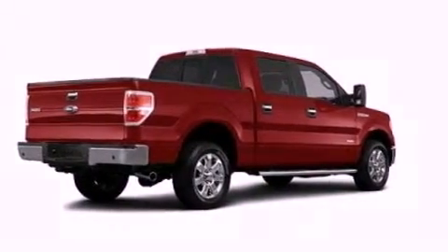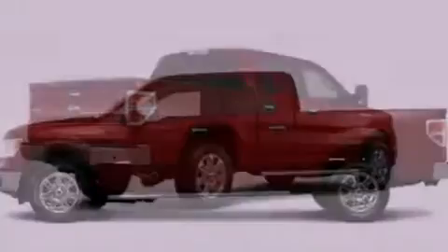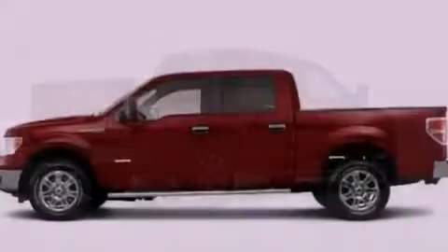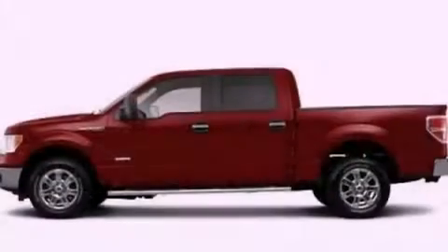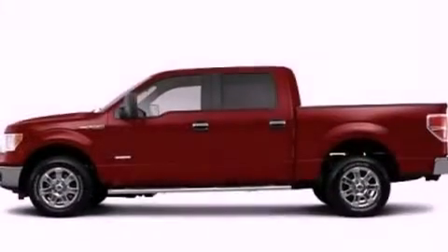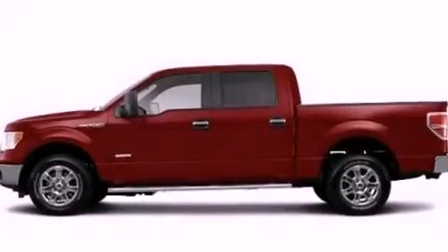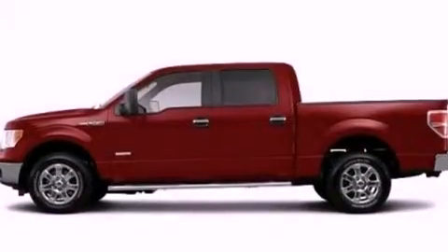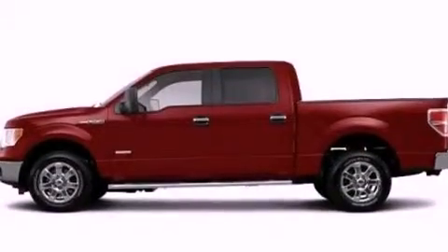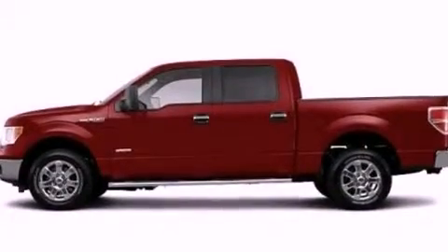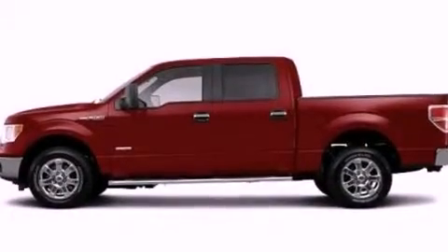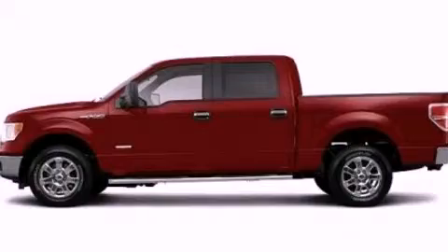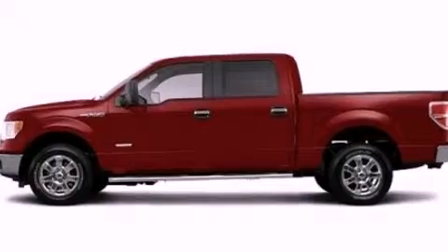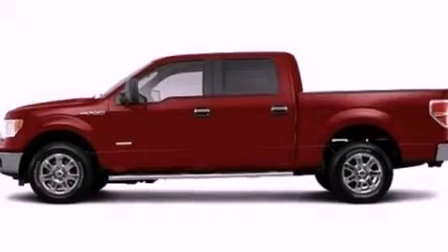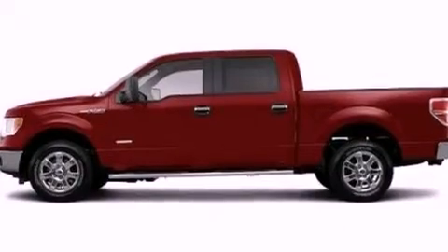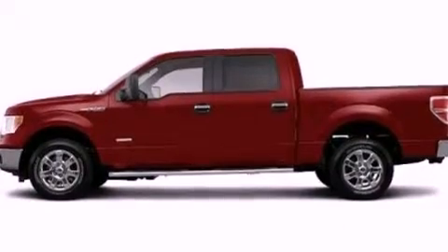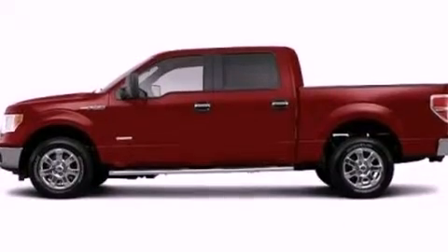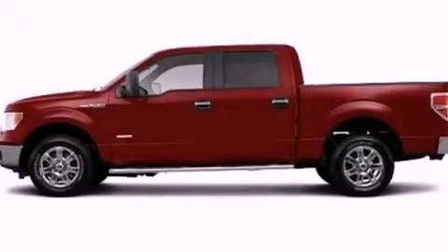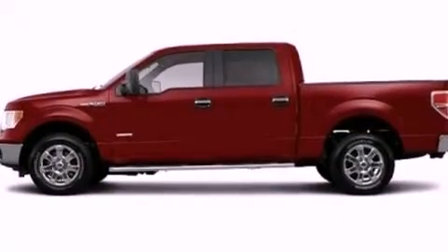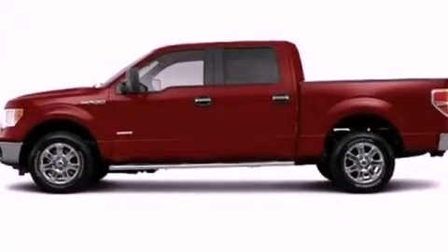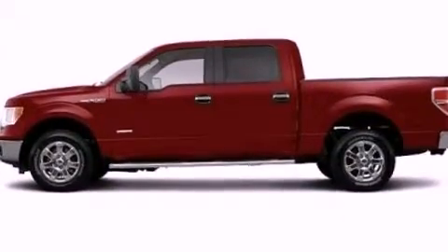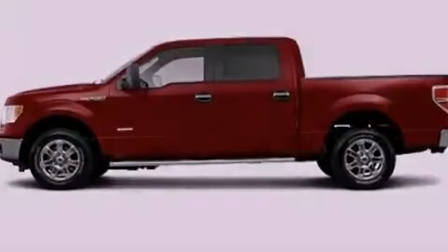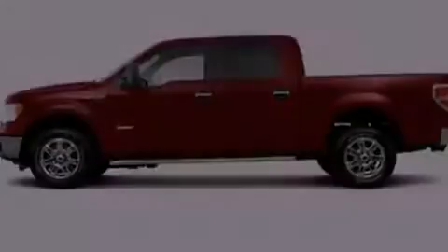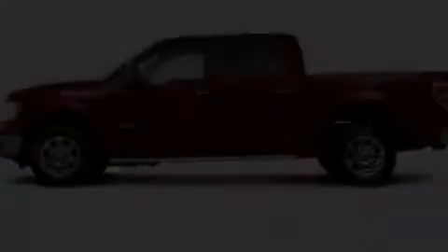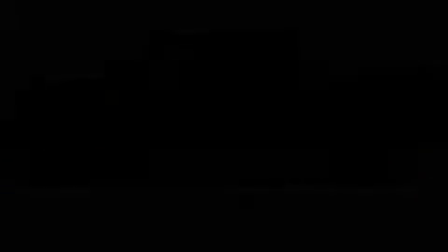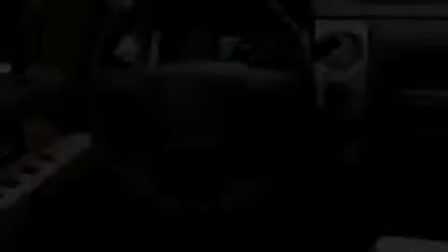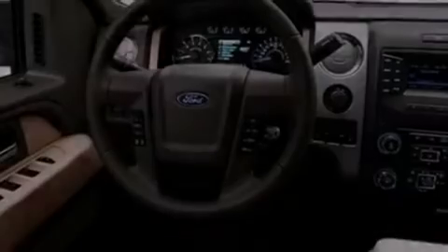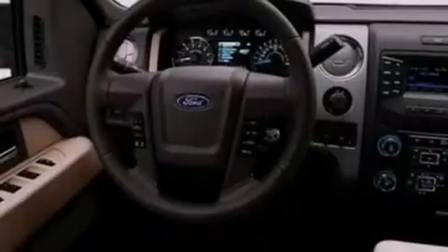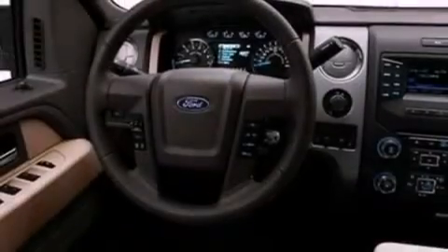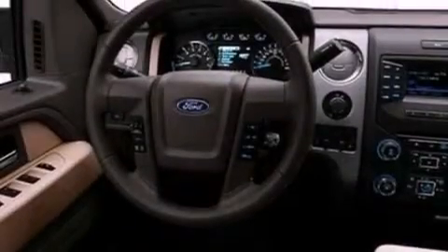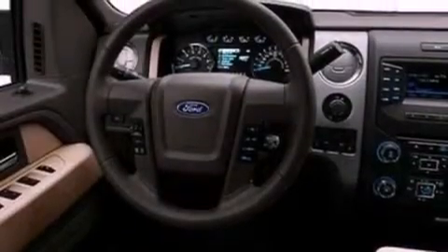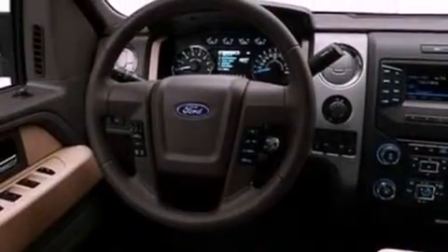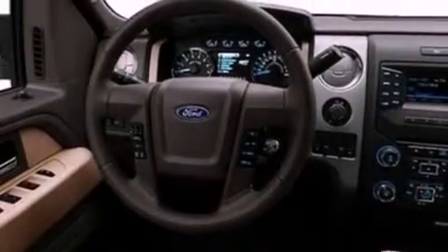It features a 5.0 liter 8-cylinder engine and an automatic transmission. All of the following features are included.